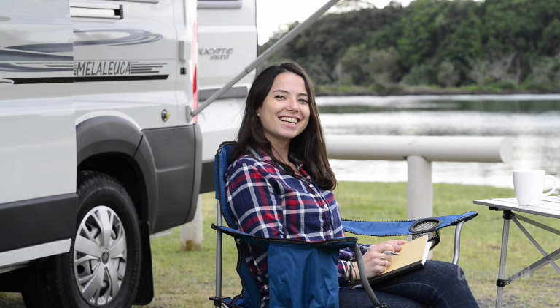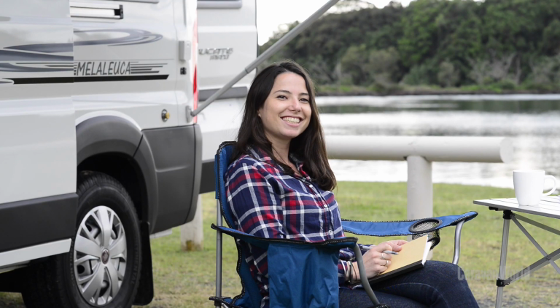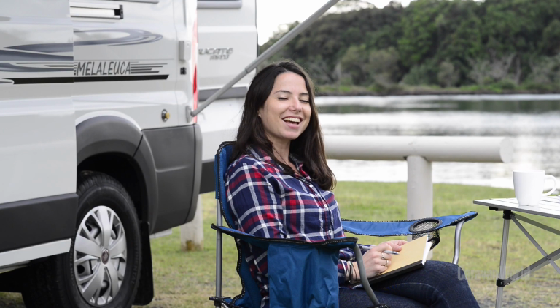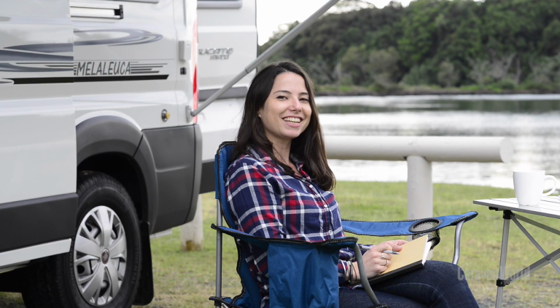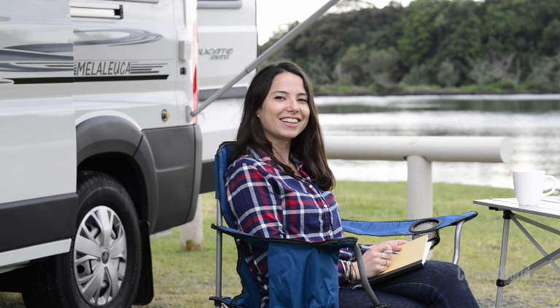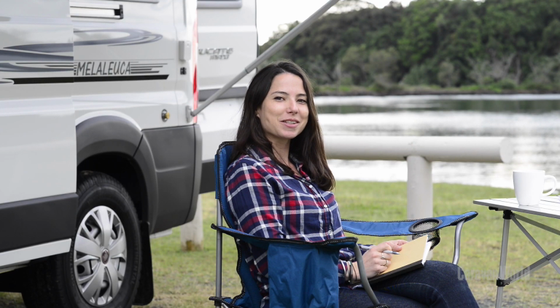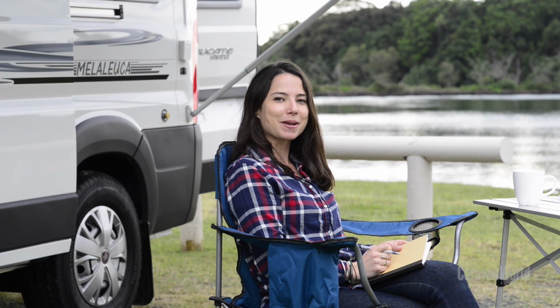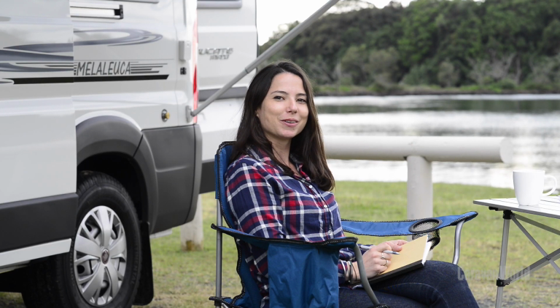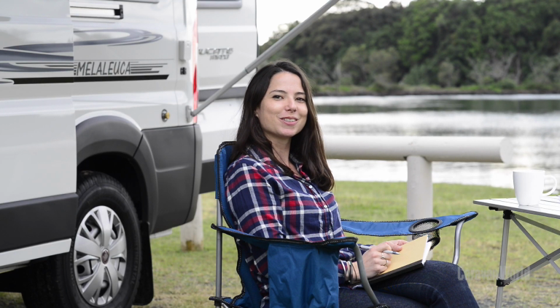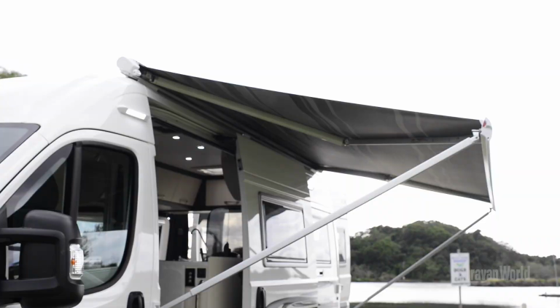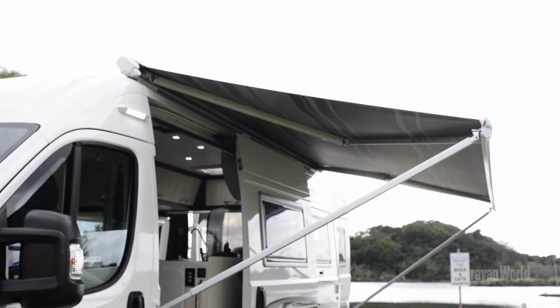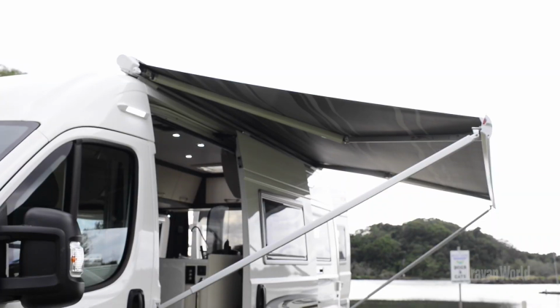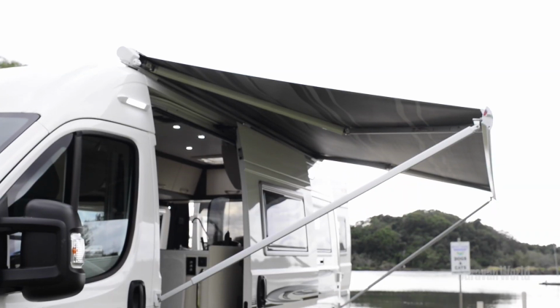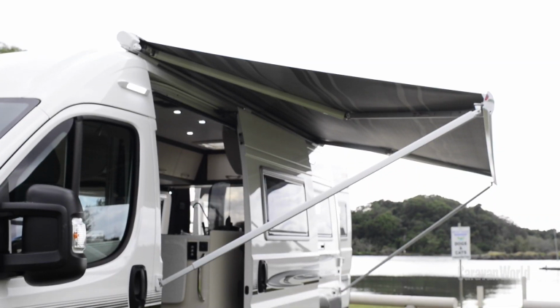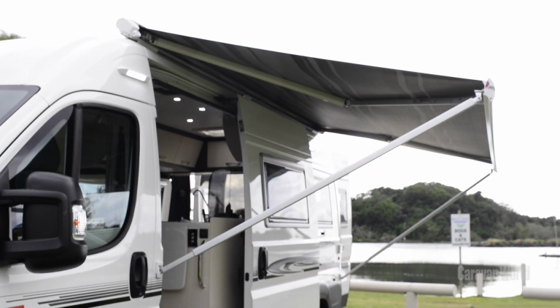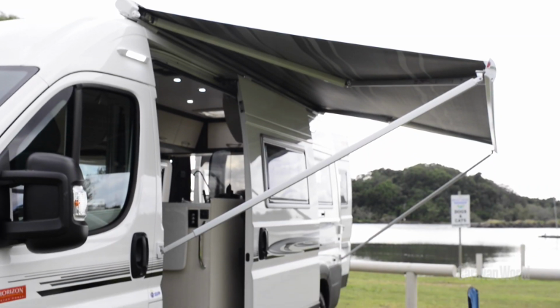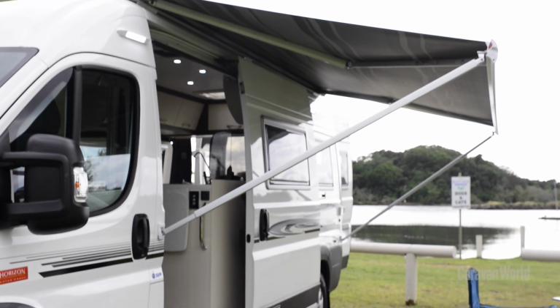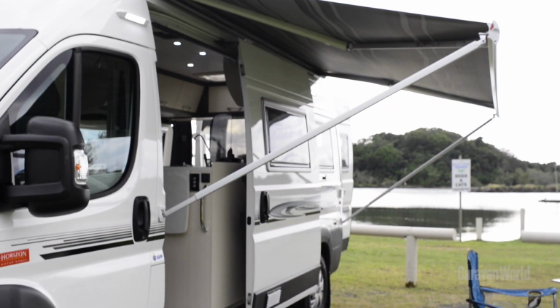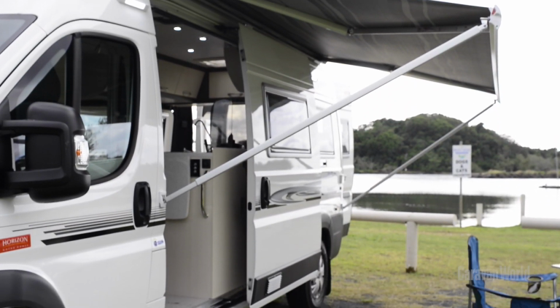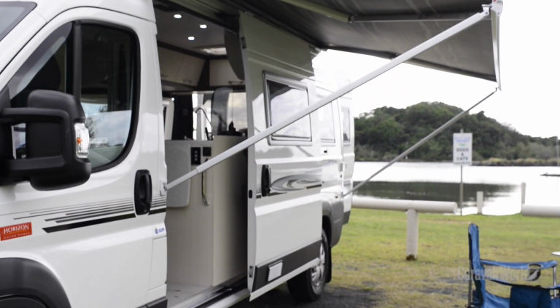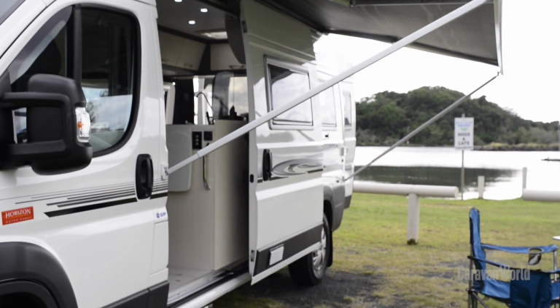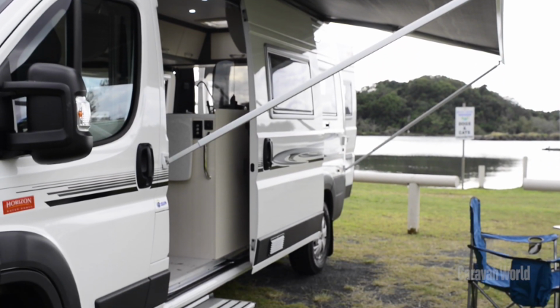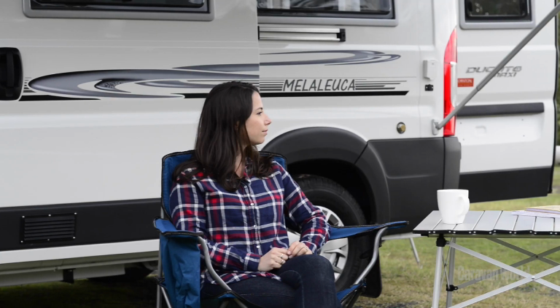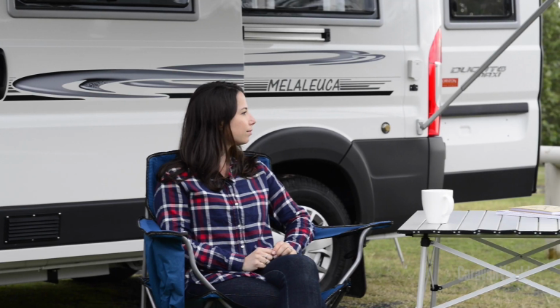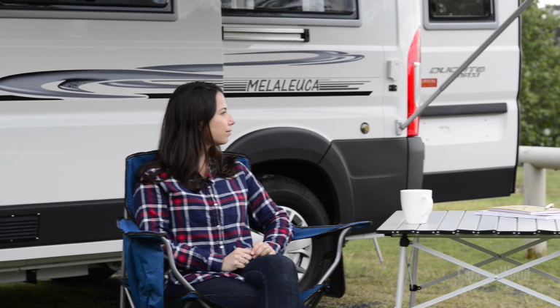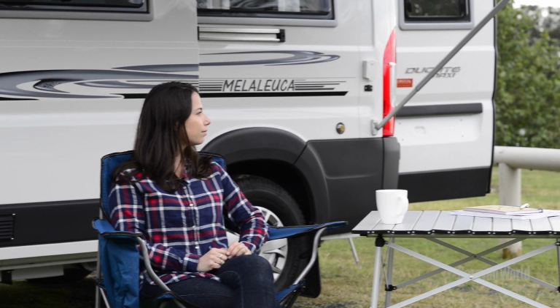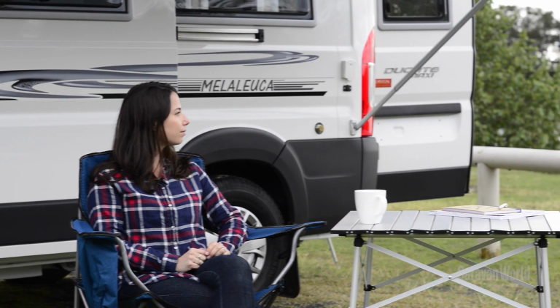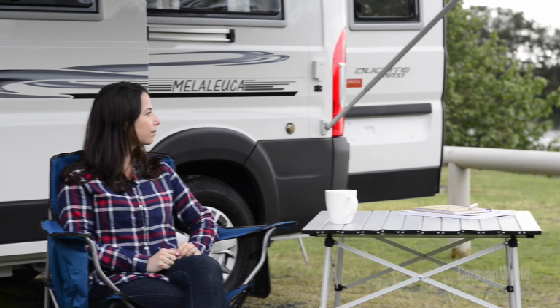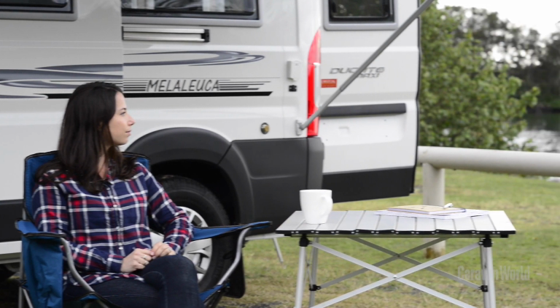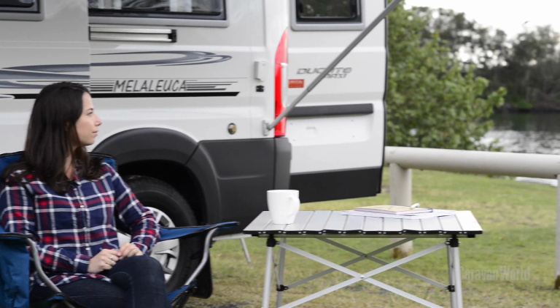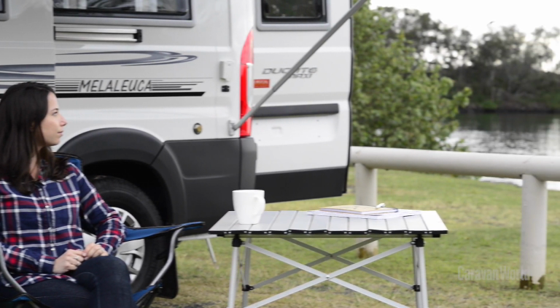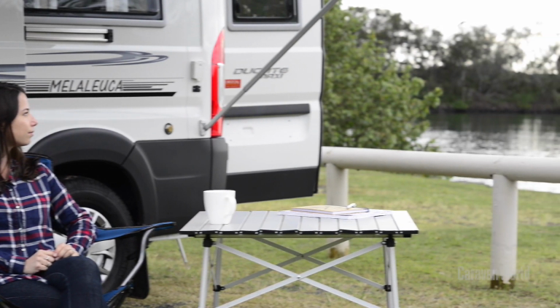Sitting out here under the Melaleuca's awning by the banks of the Brunswick River, it's the perfect way to start another day of touring in the Northern Rivers.